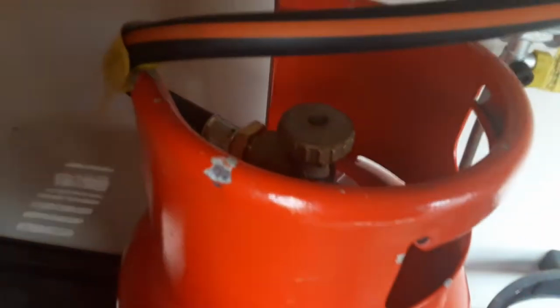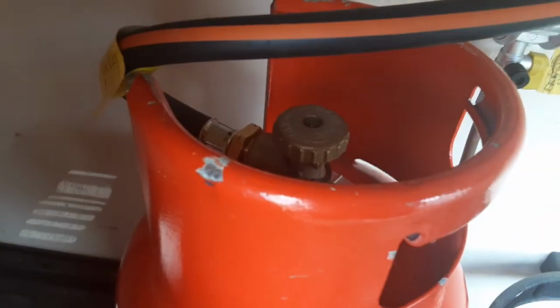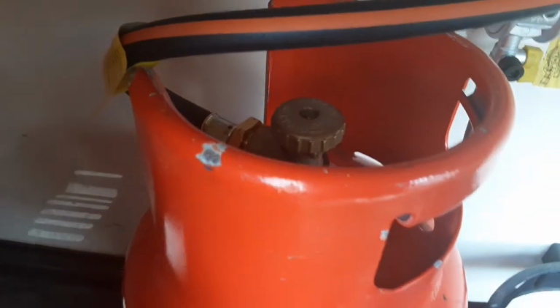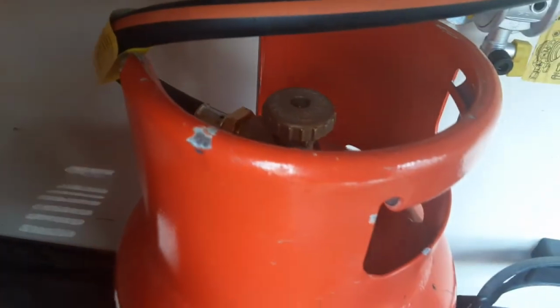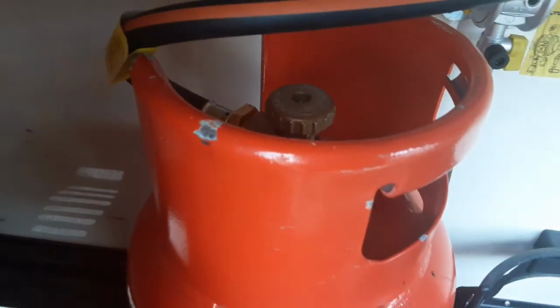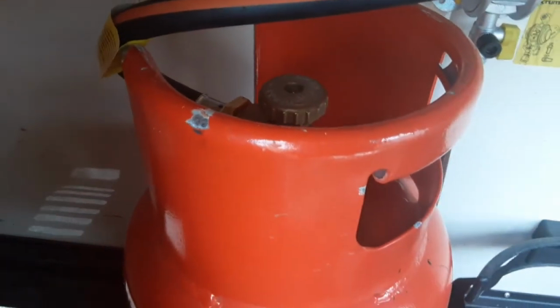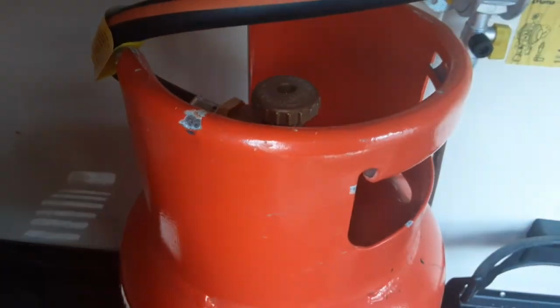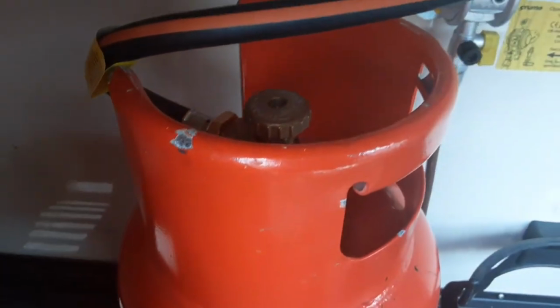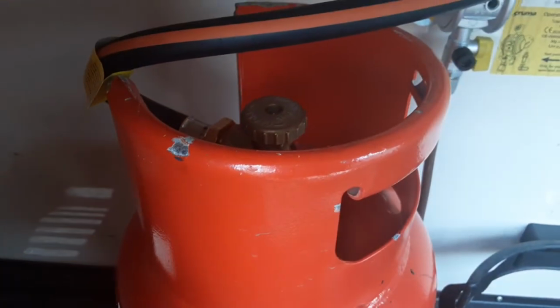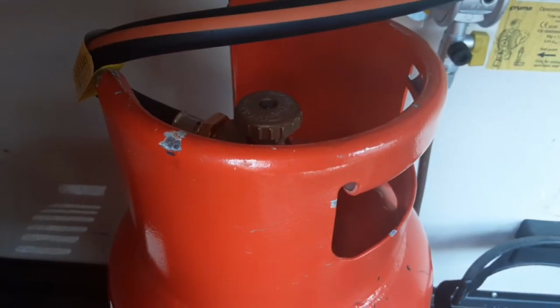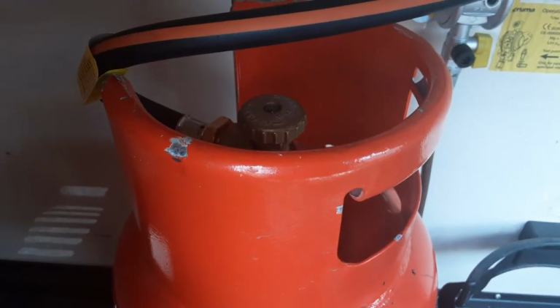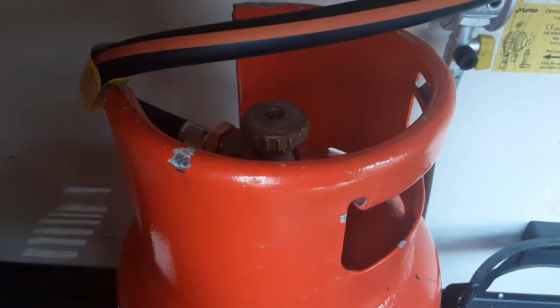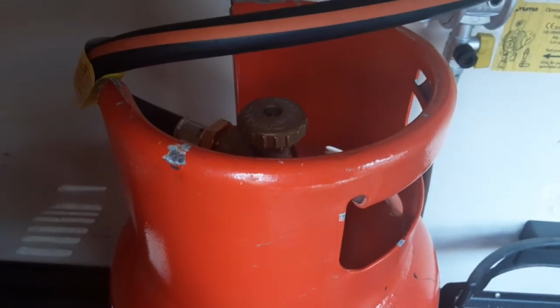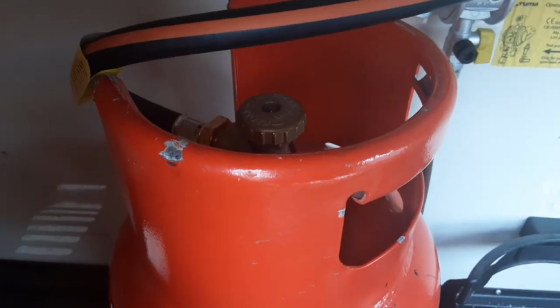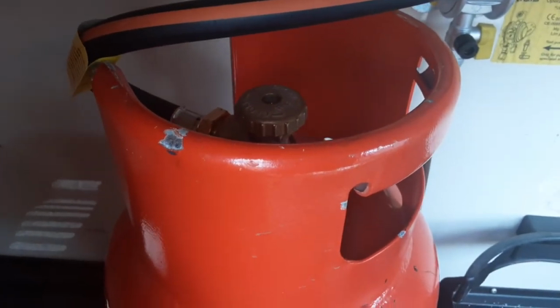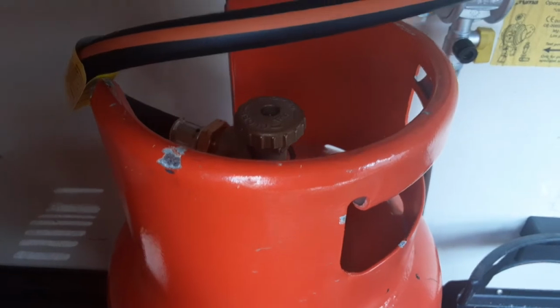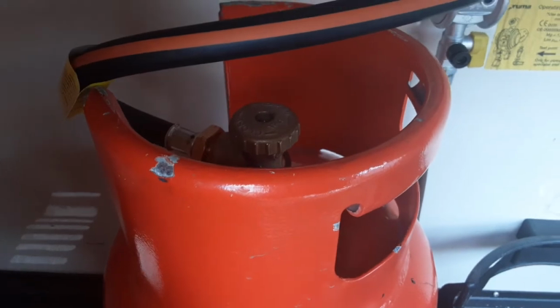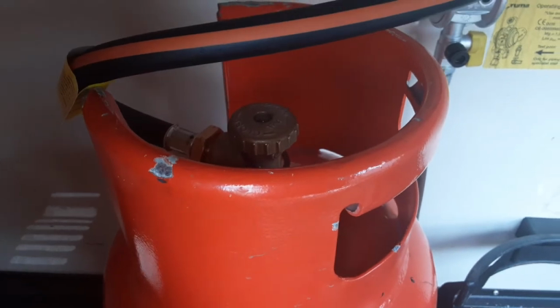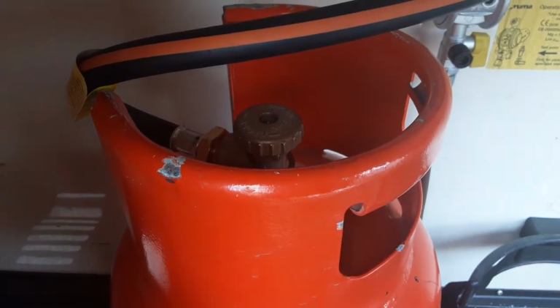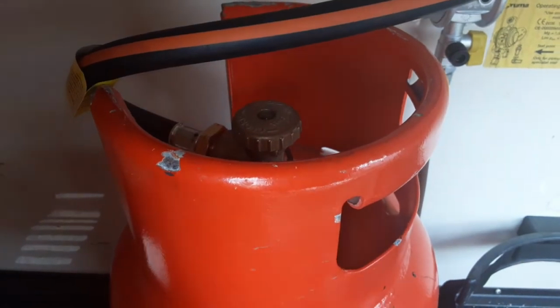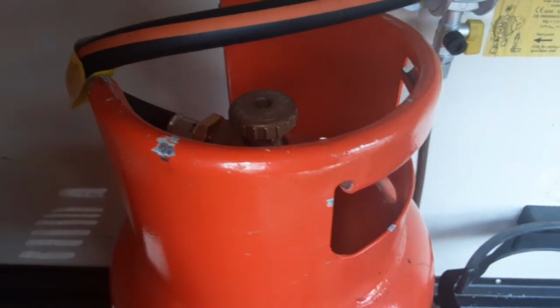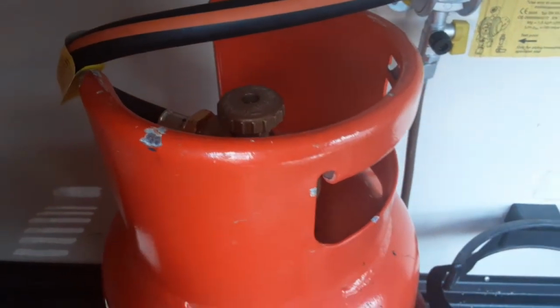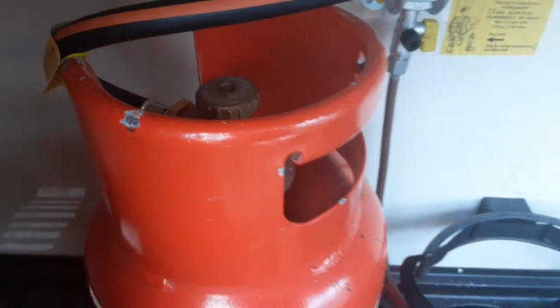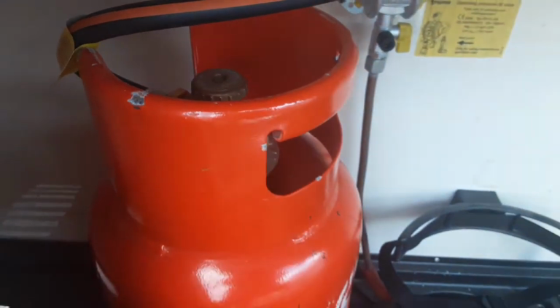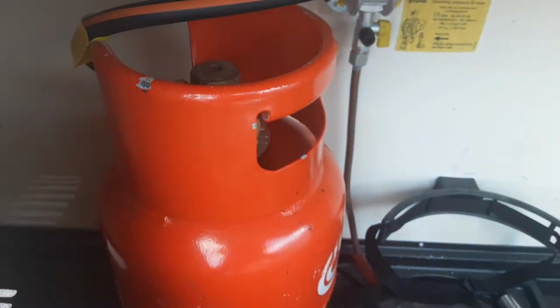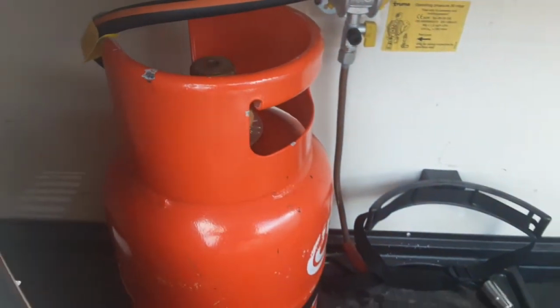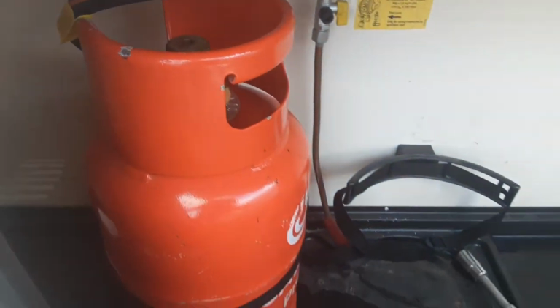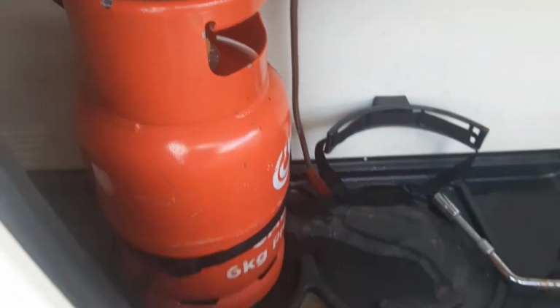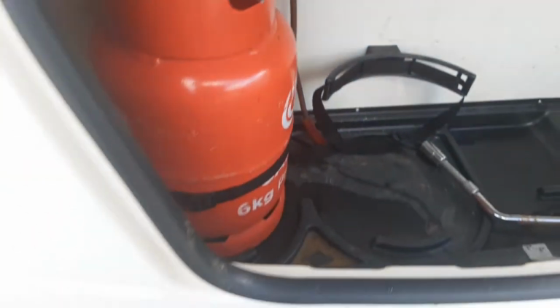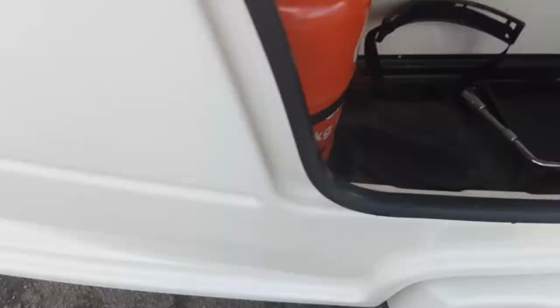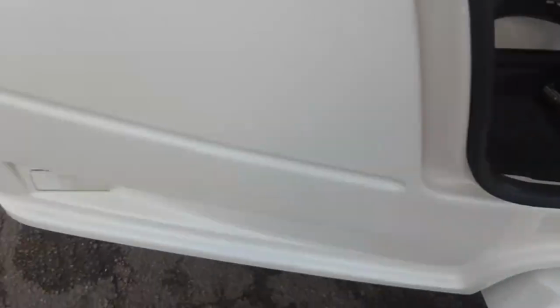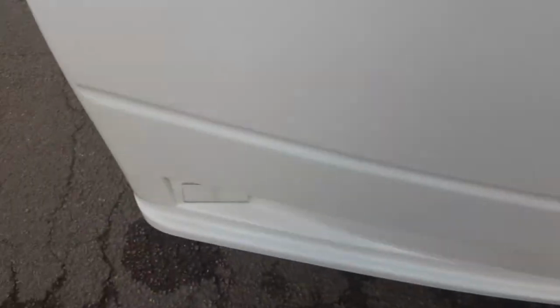The fitment that goes into the bottle is a reverse thread fitment, and you have to turn on the gas valve on top to get gas flow through to the caravan.